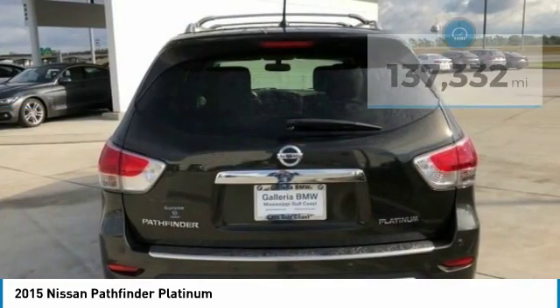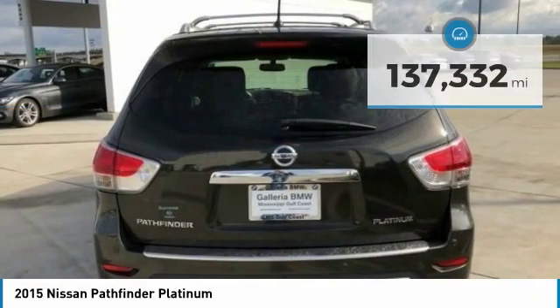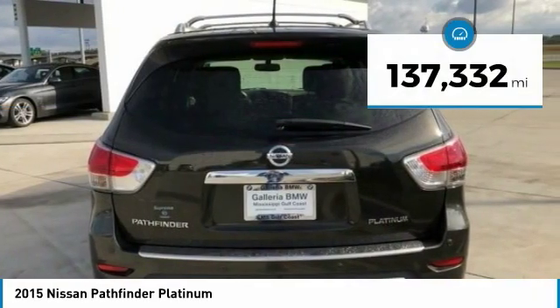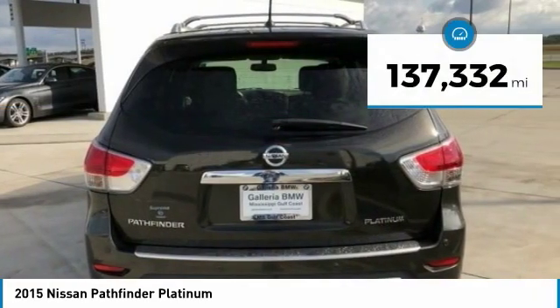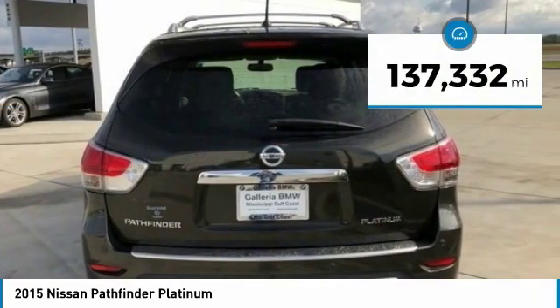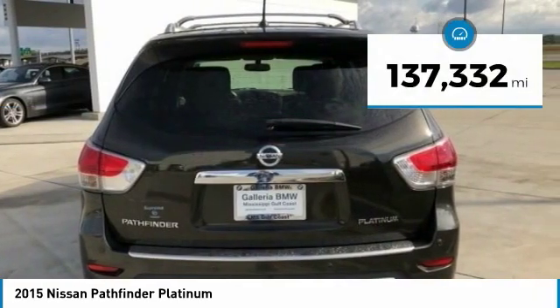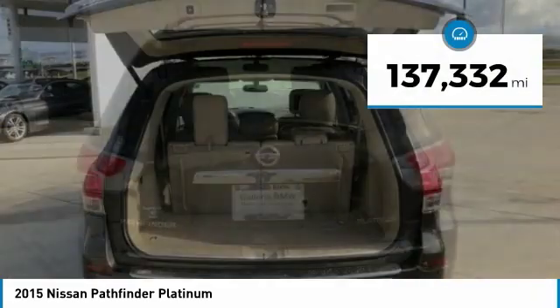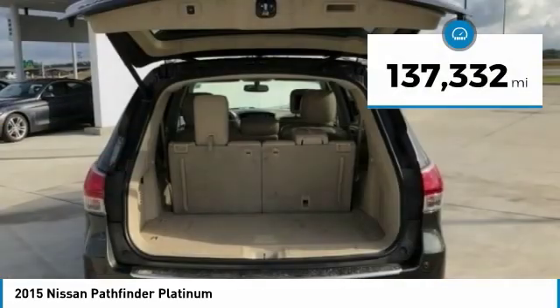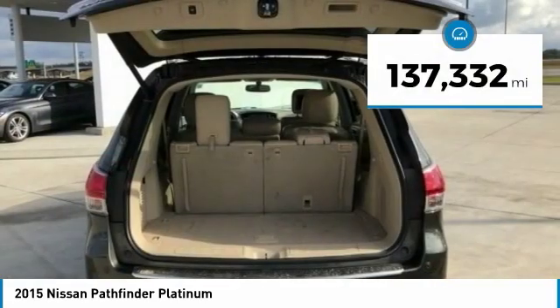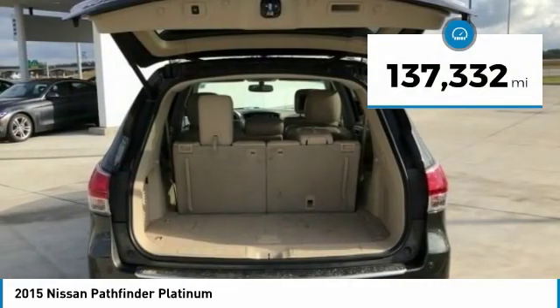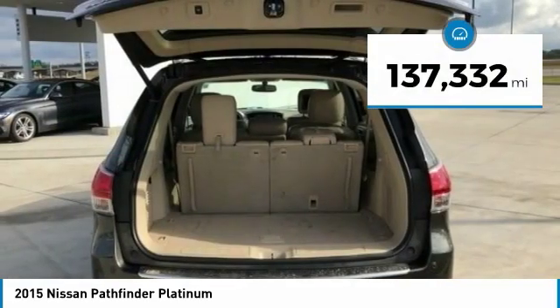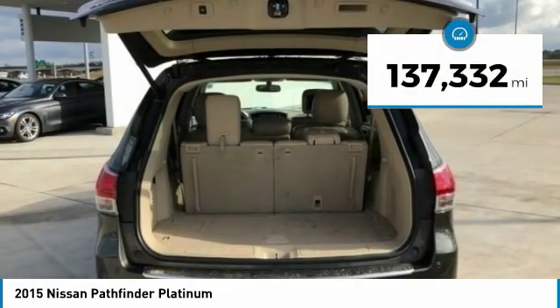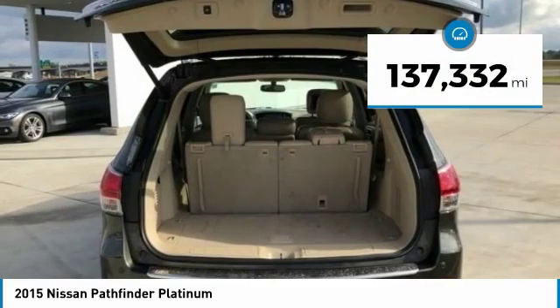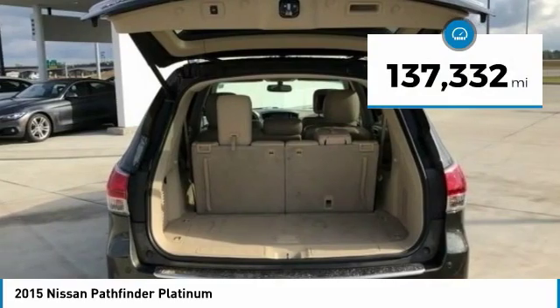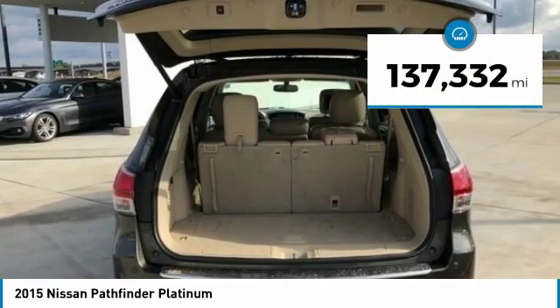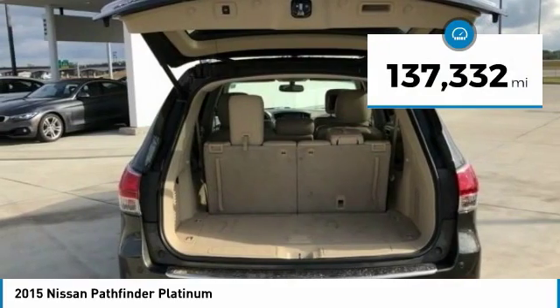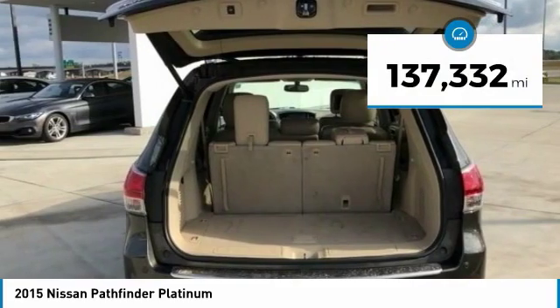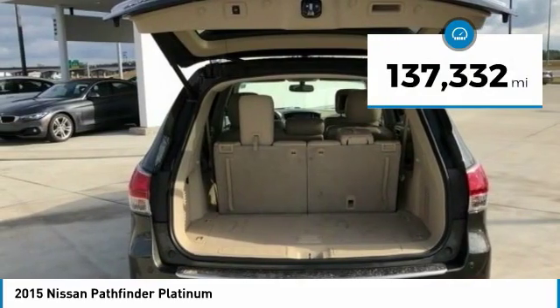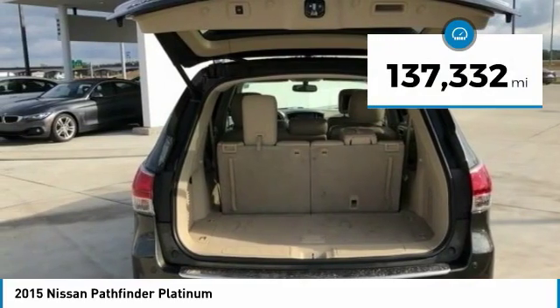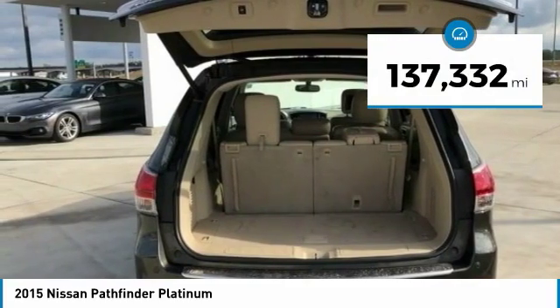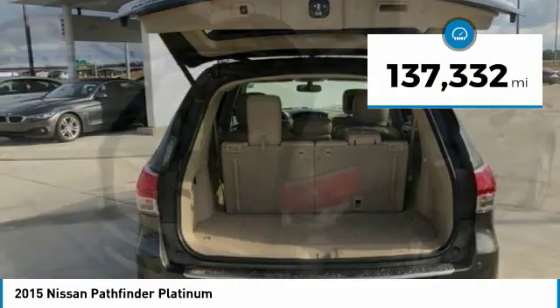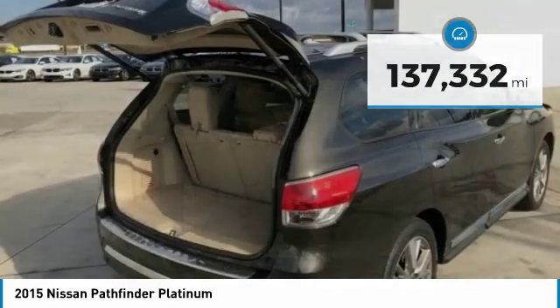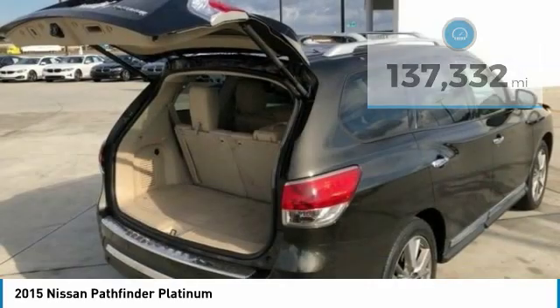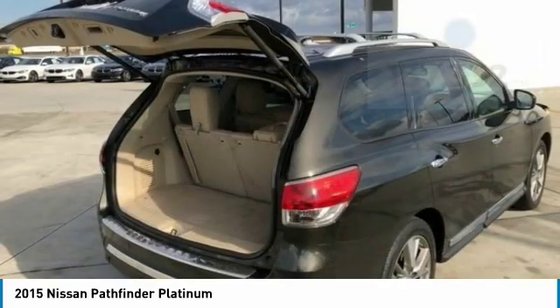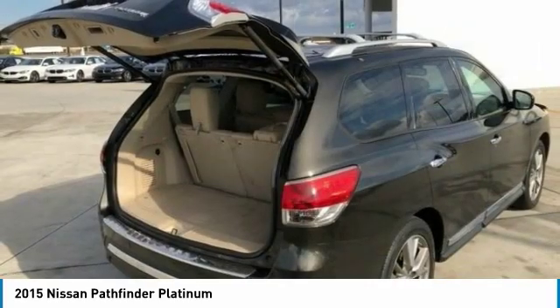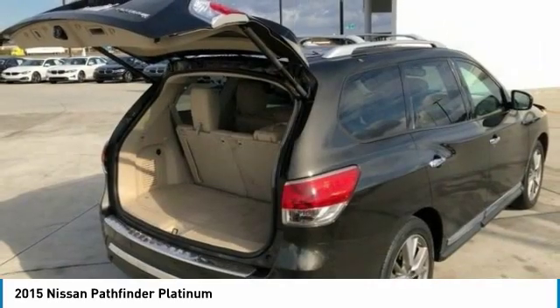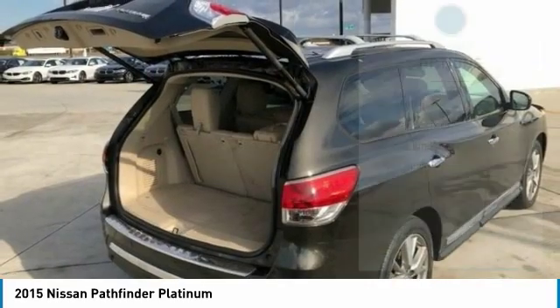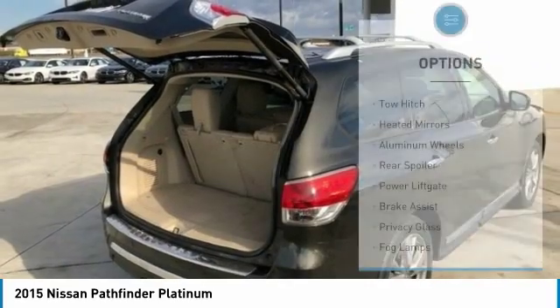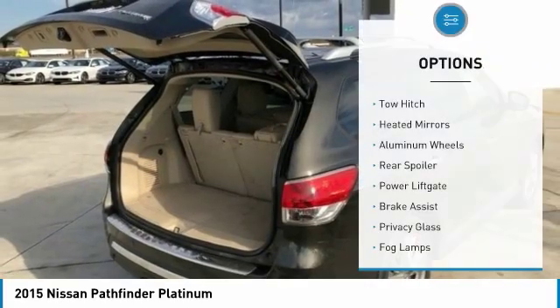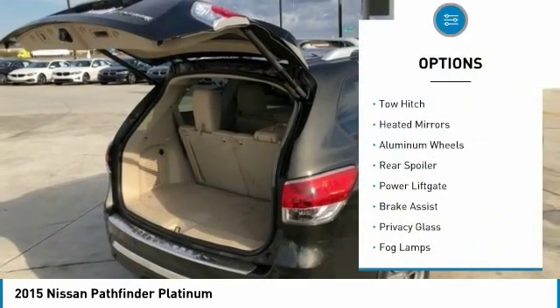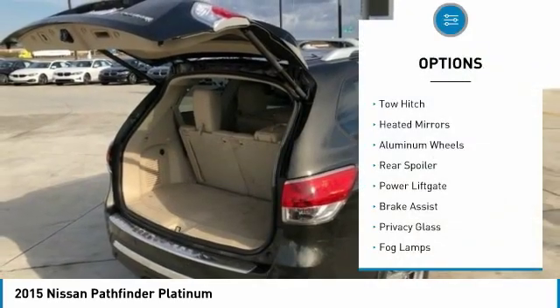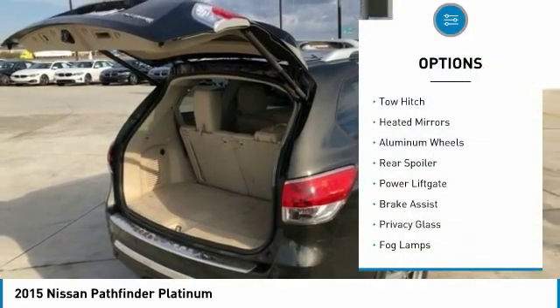This vehicle has less than 140,000 miles. Here are some of this vehicle's great options: tow hitch,